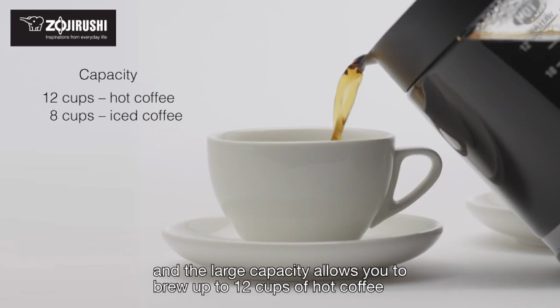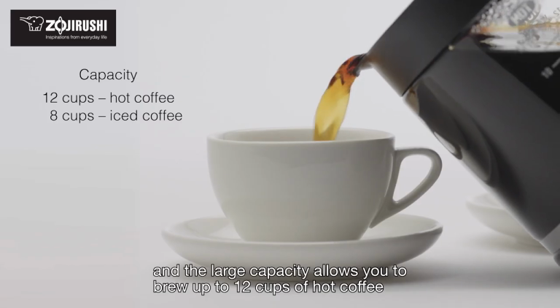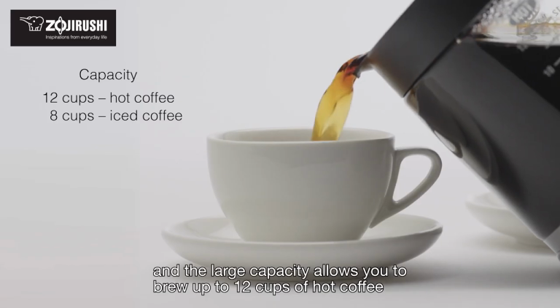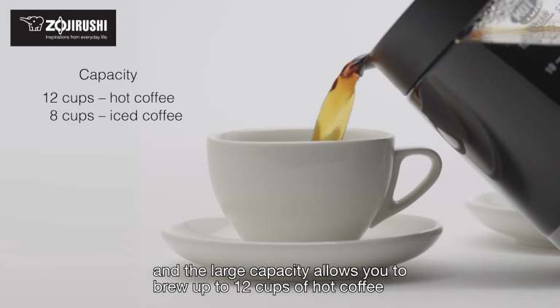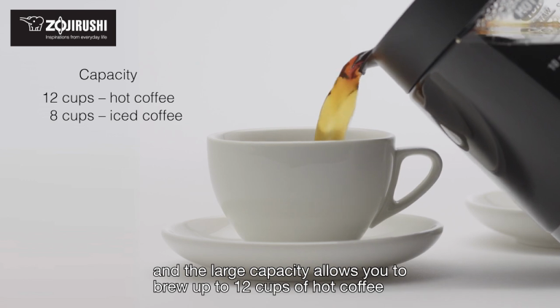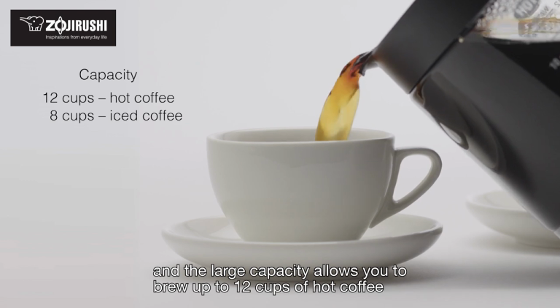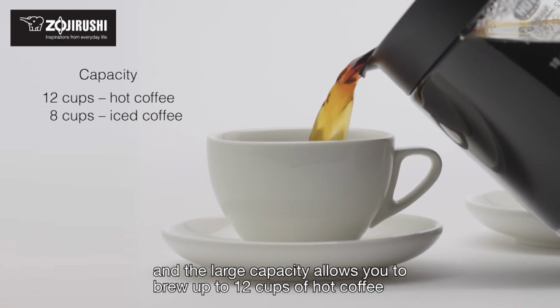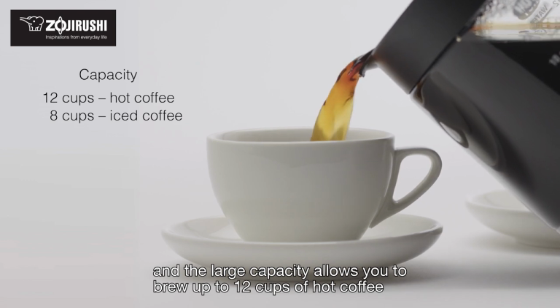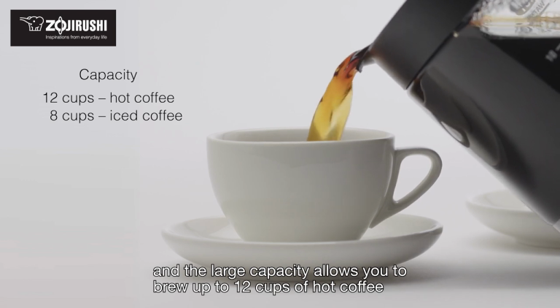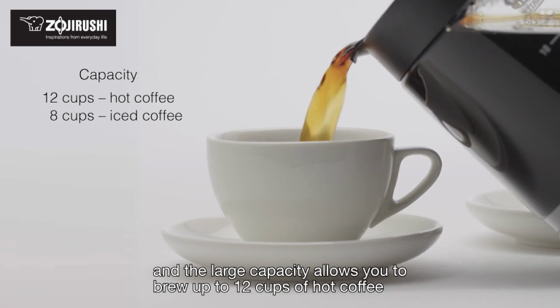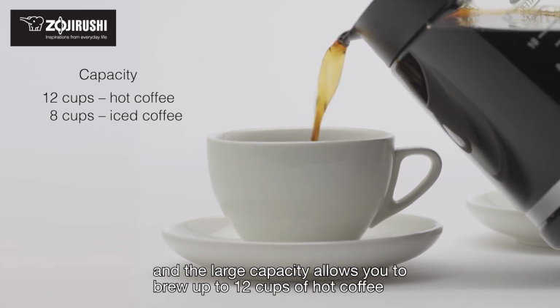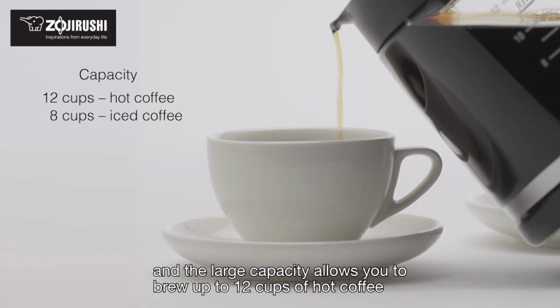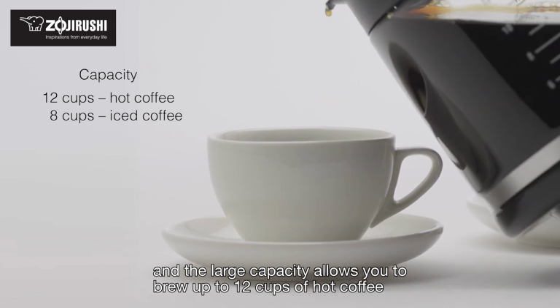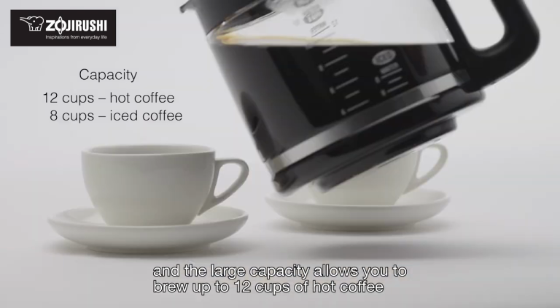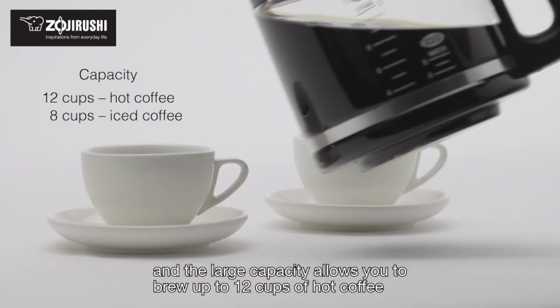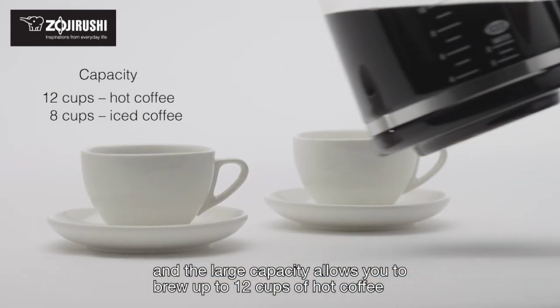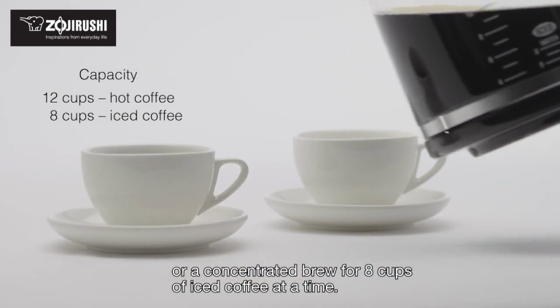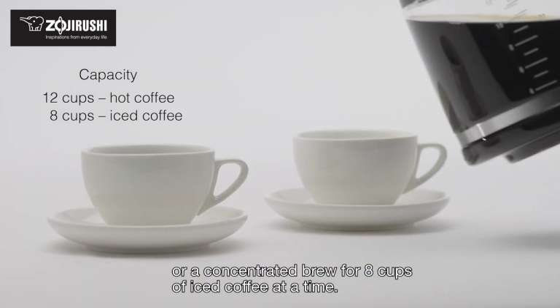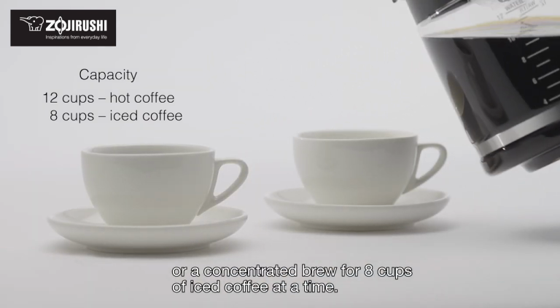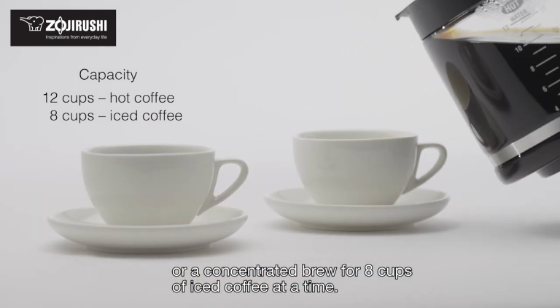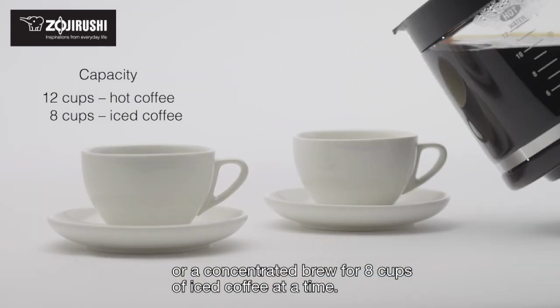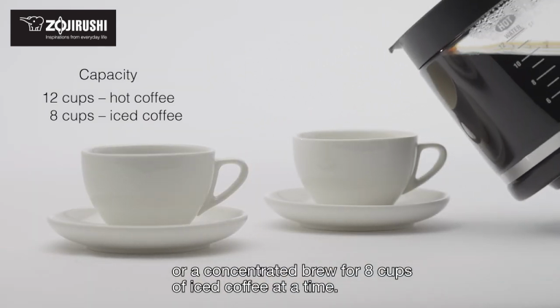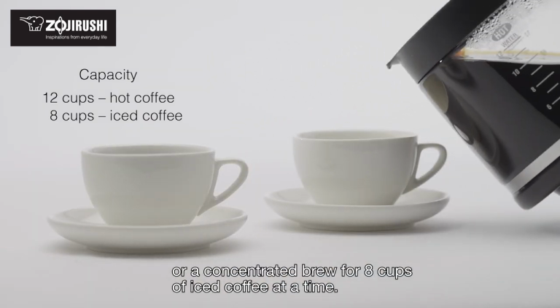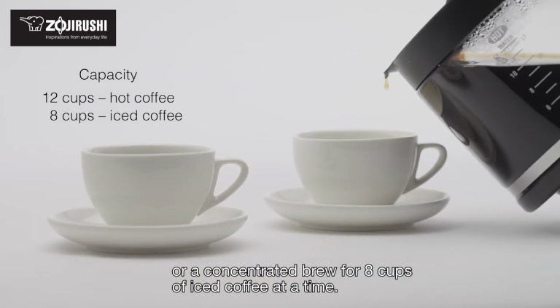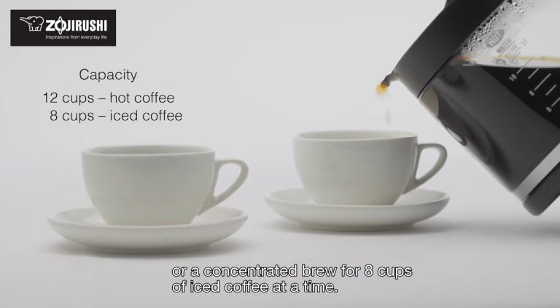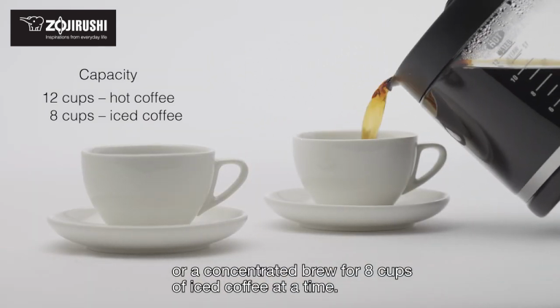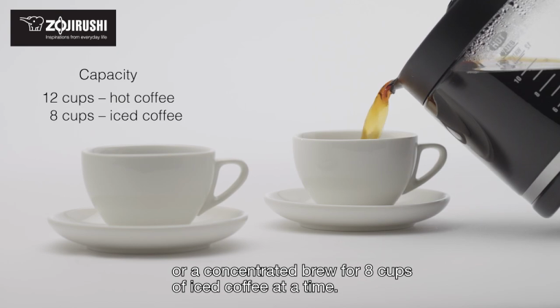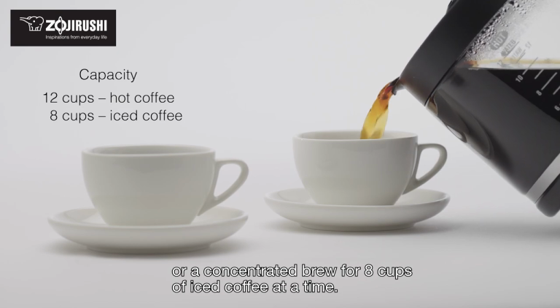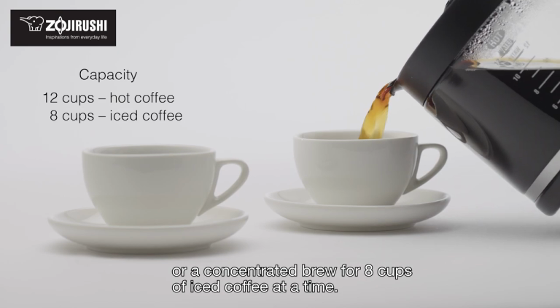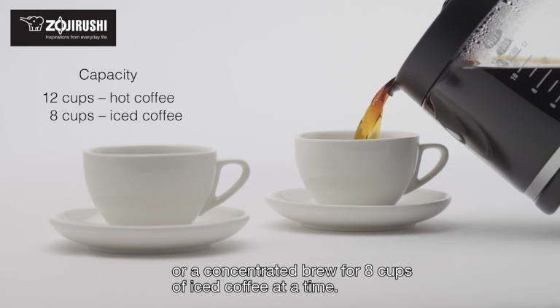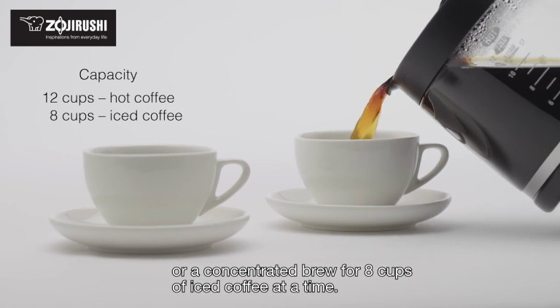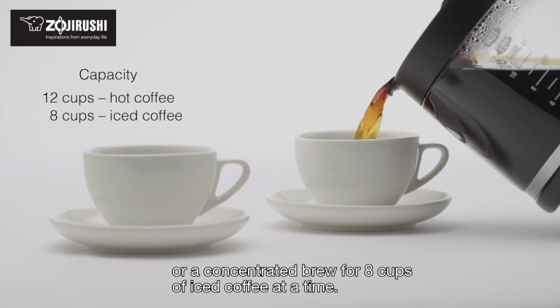The large capacity allows you to brew up to 12 cups of hot coffee, or a concentrated brew for 8 cups of iced coffee at a time.